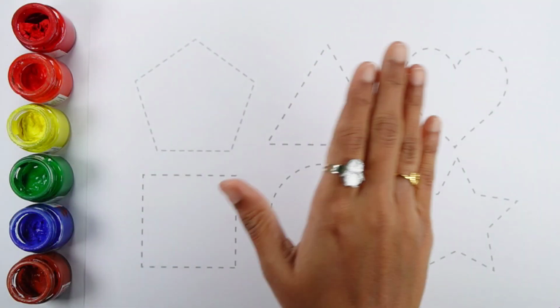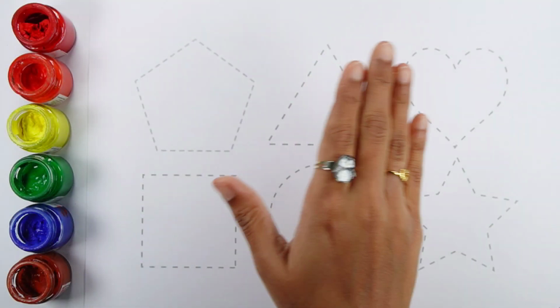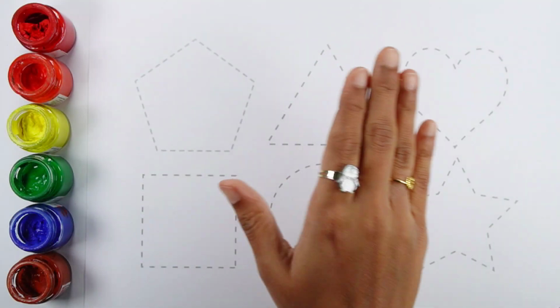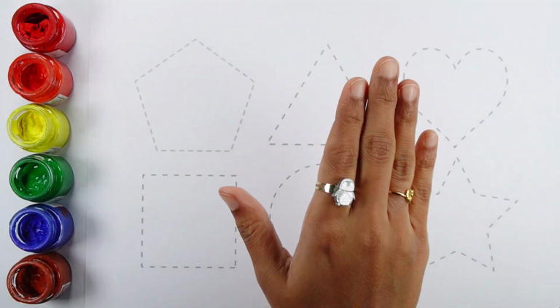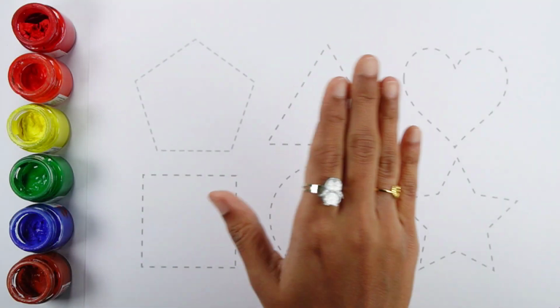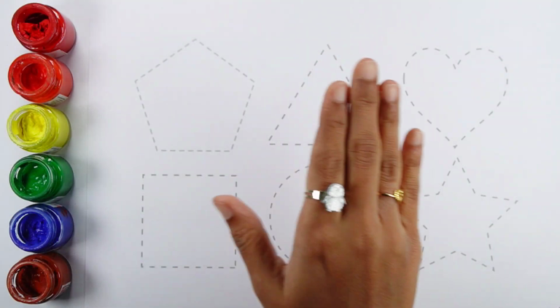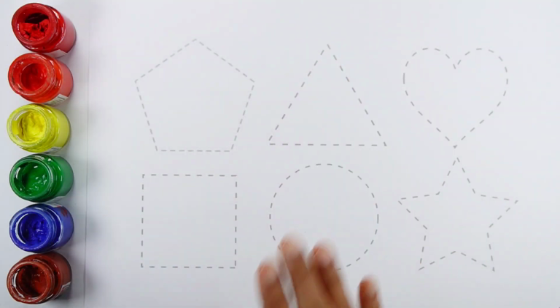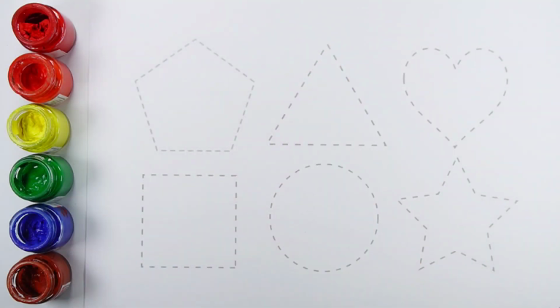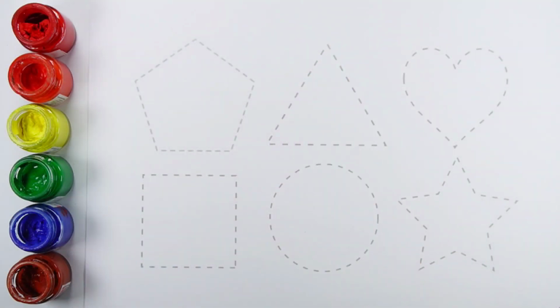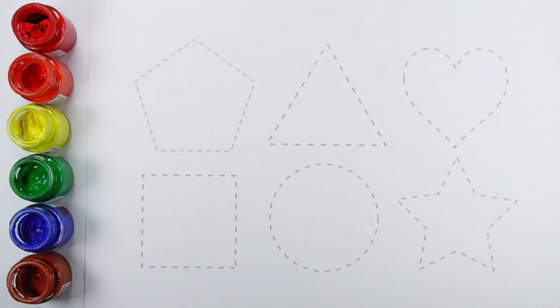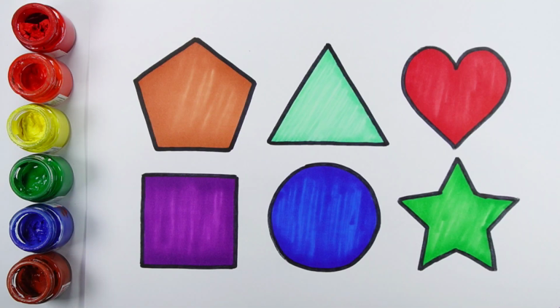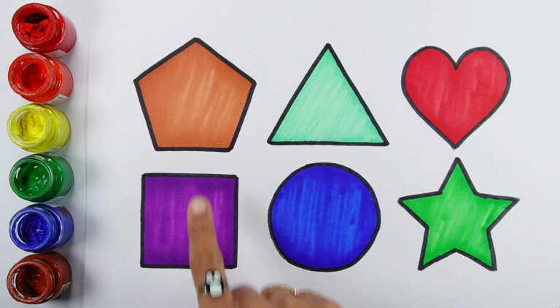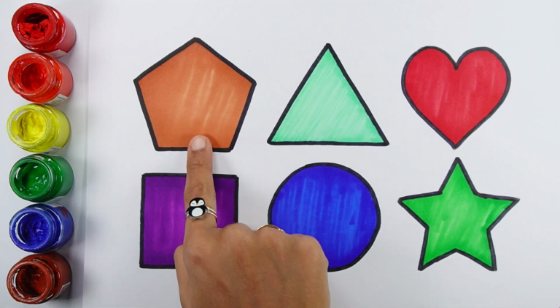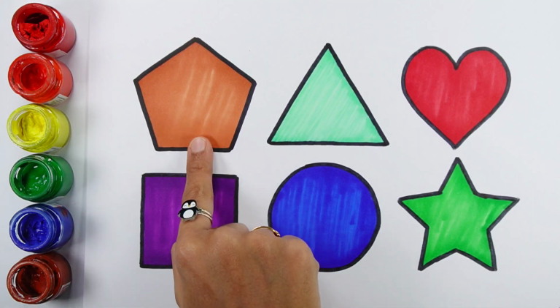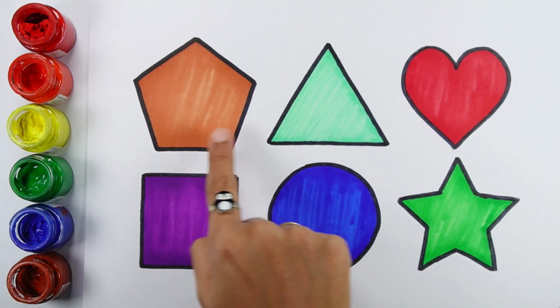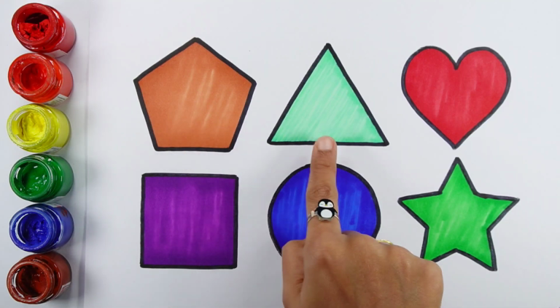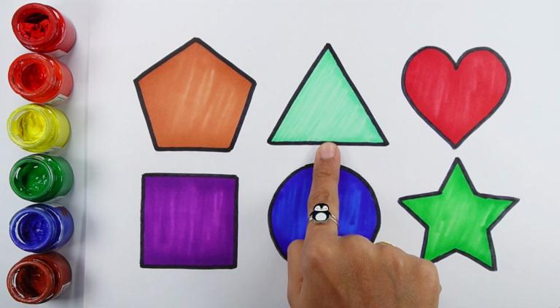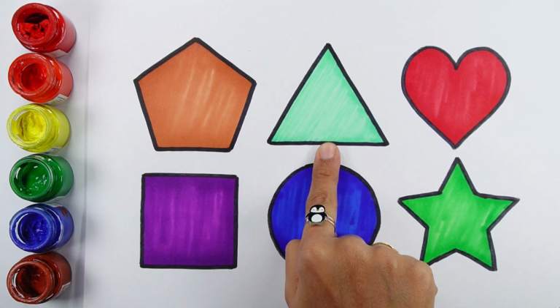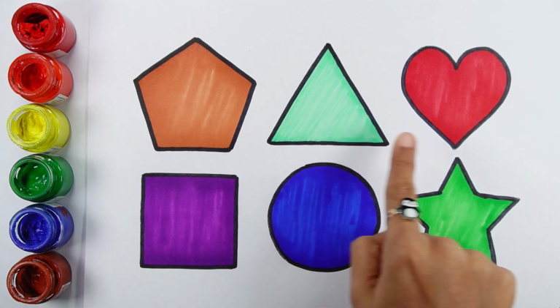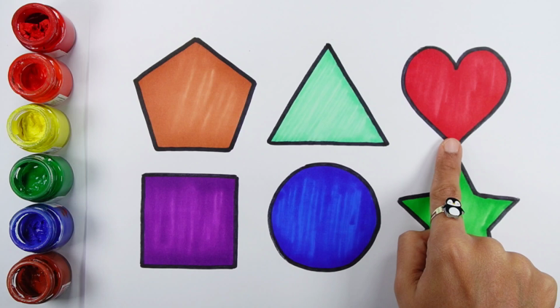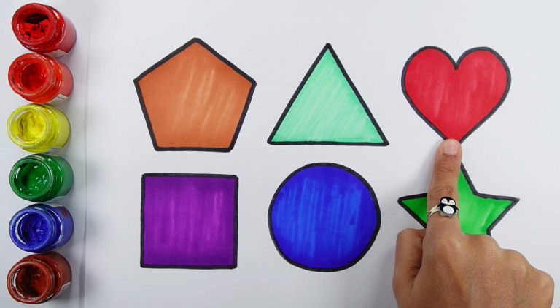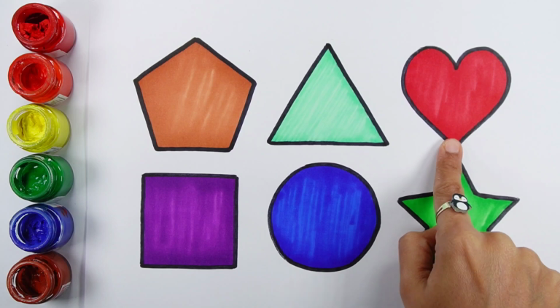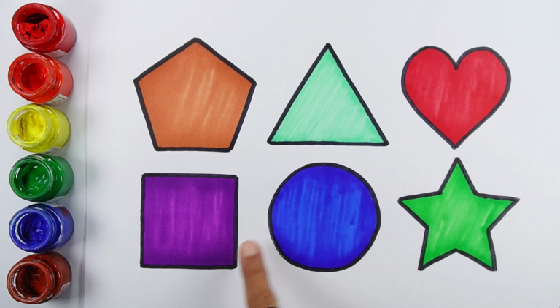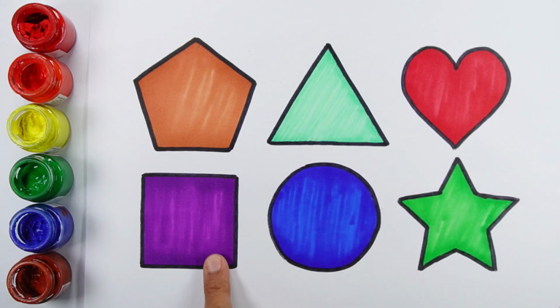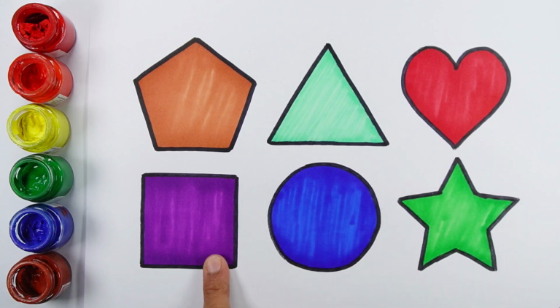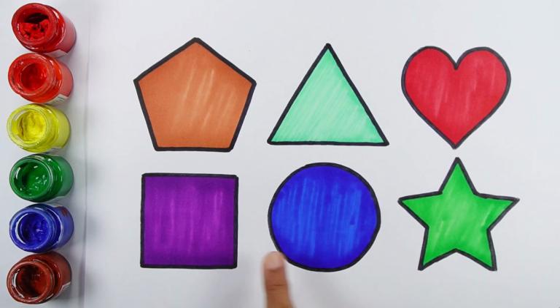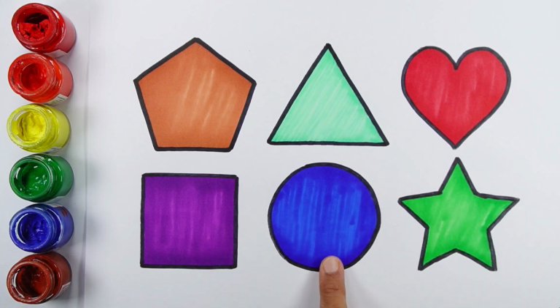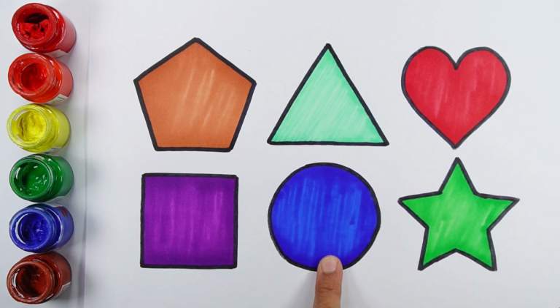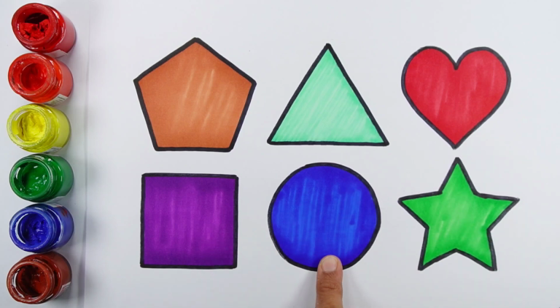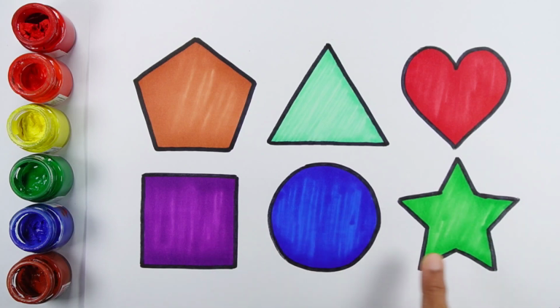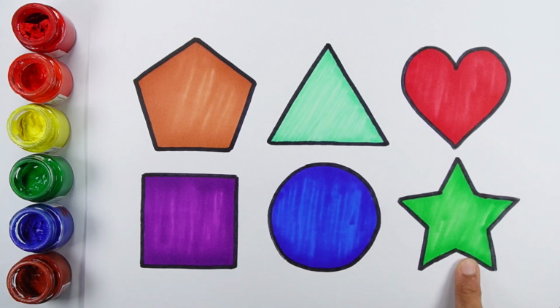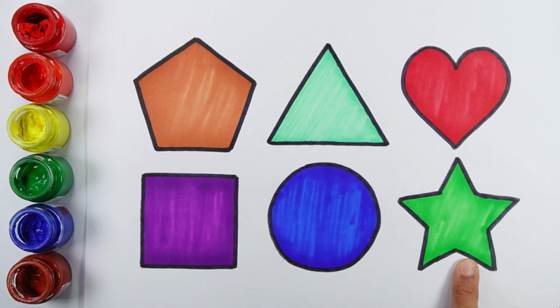Hello. Pentagon, Triangle, Heart, Square, Circle, Star.